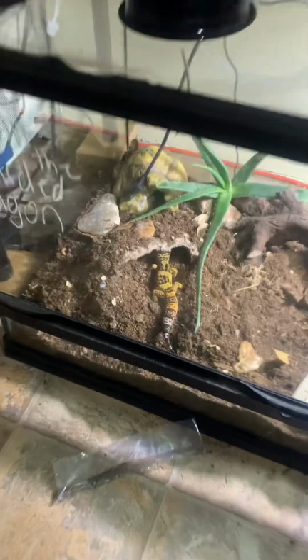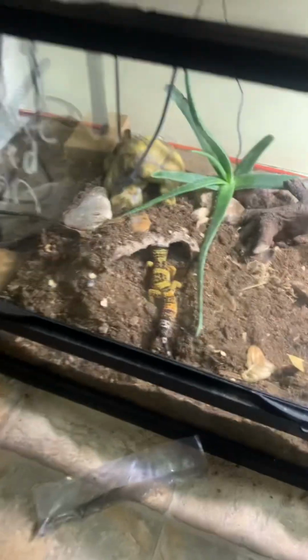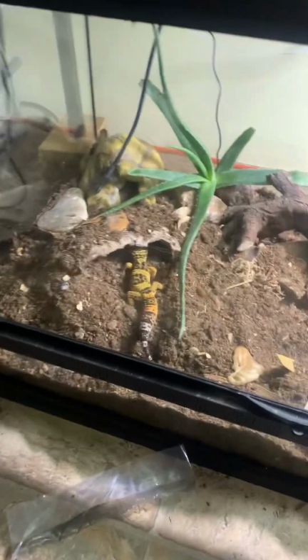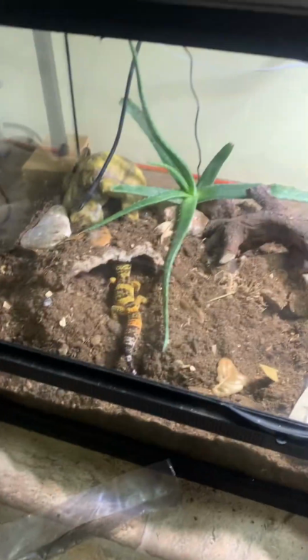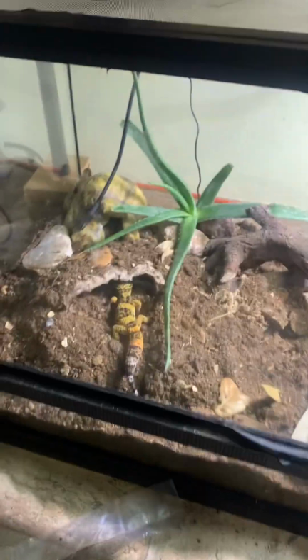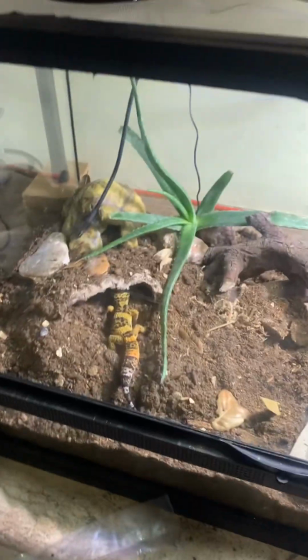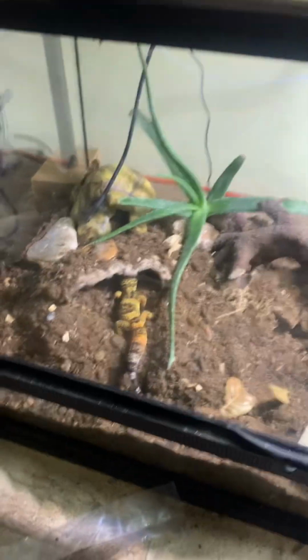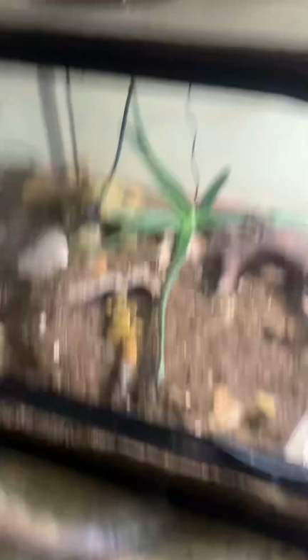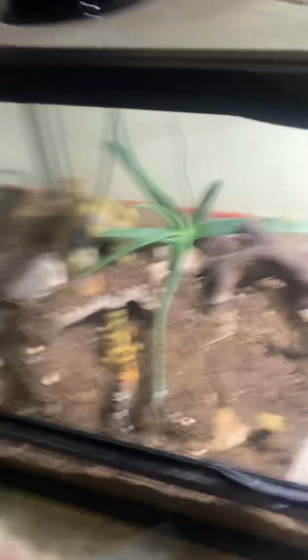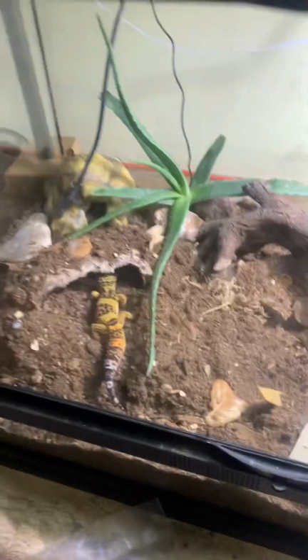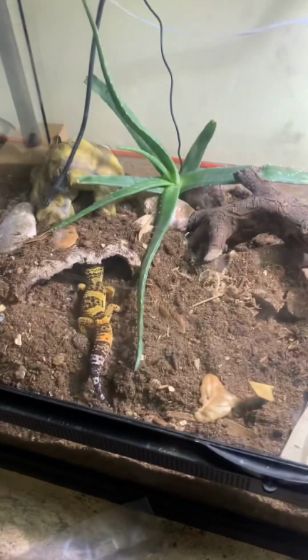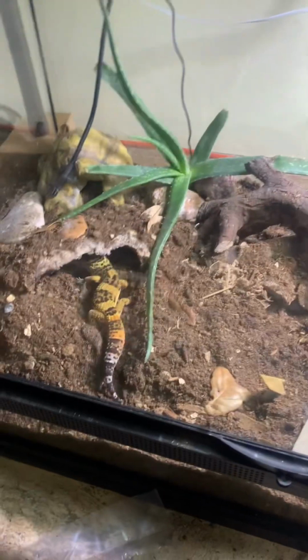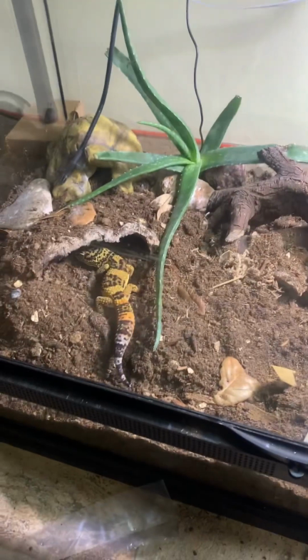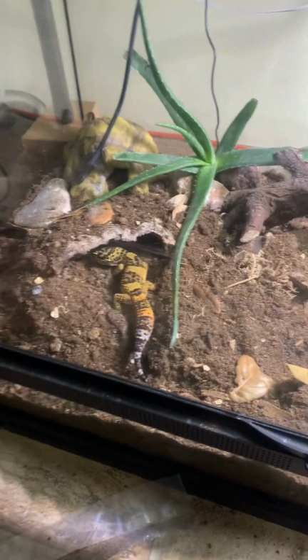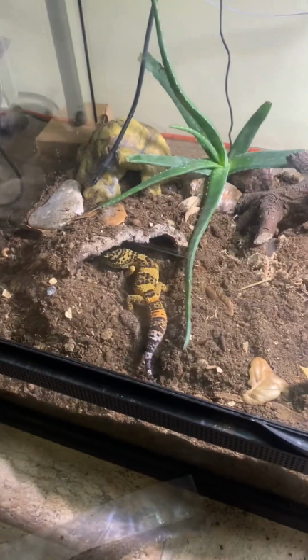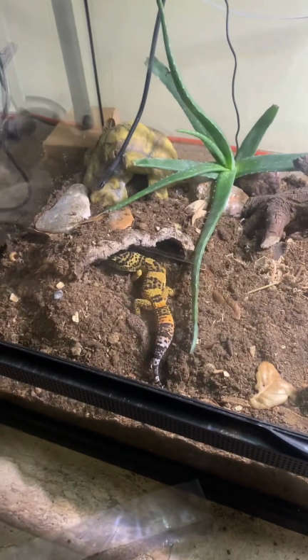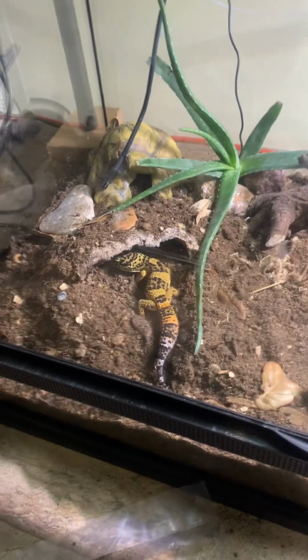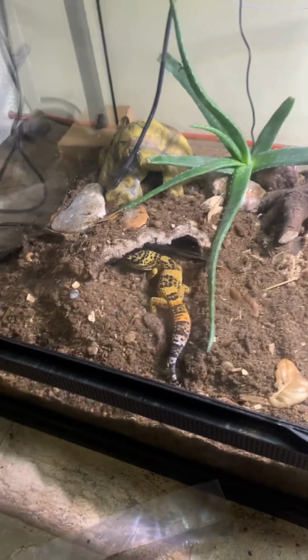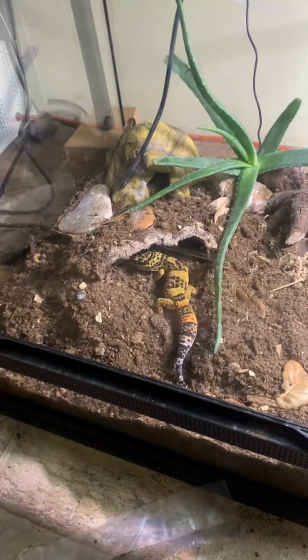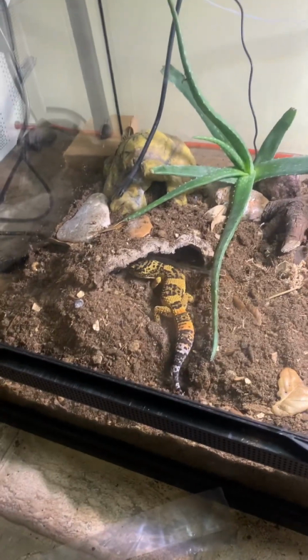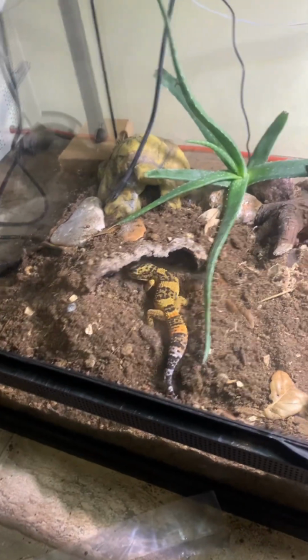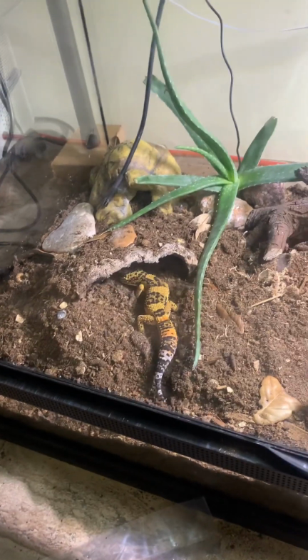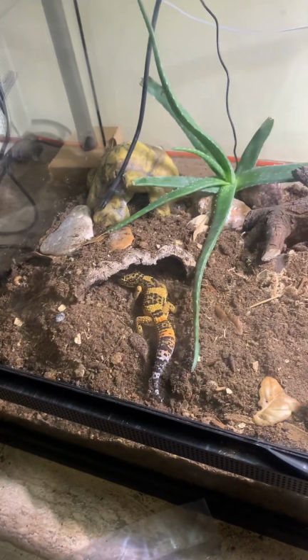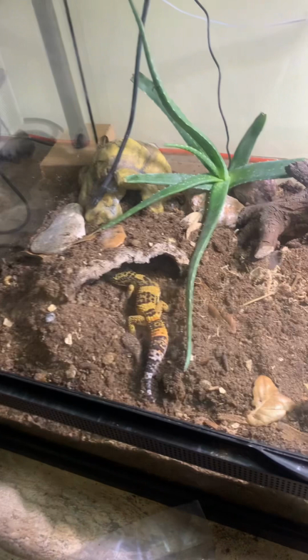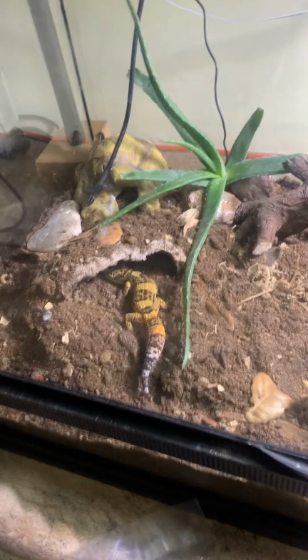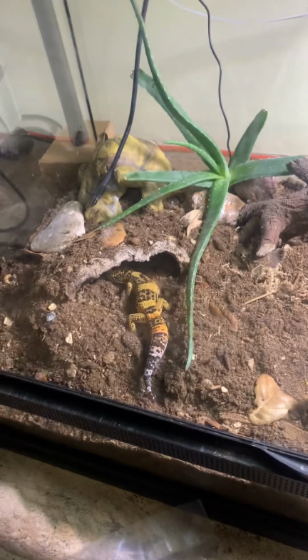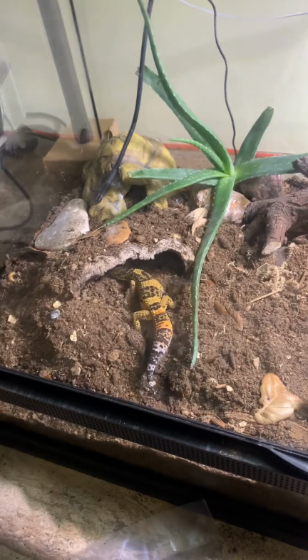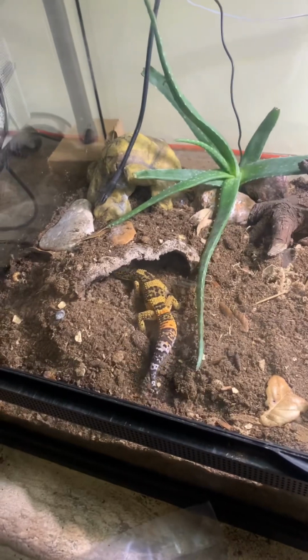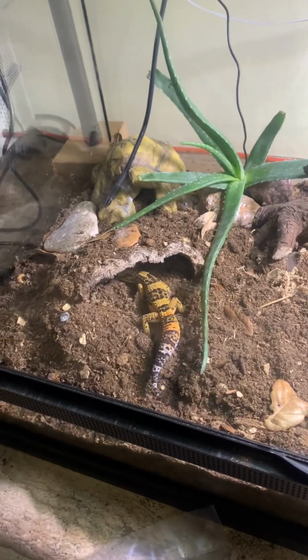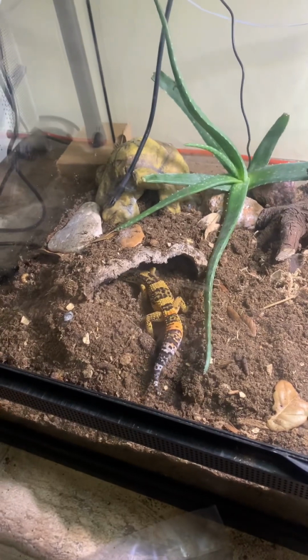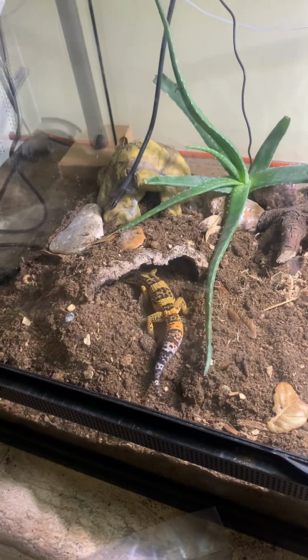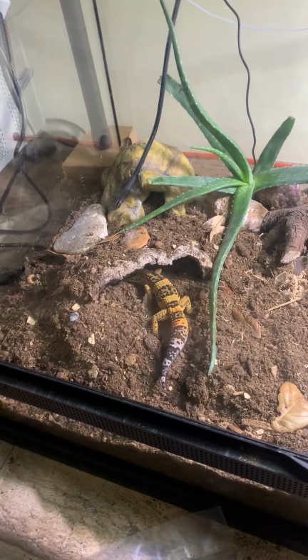Littlefoot's testing out the tank — look at him go! Oh, what a little cutie.